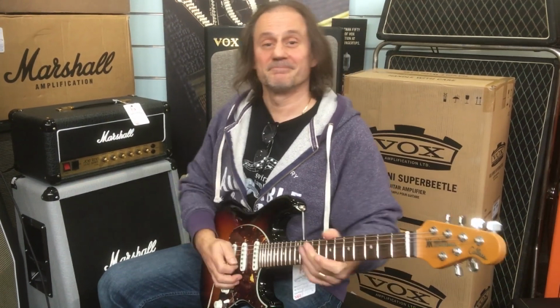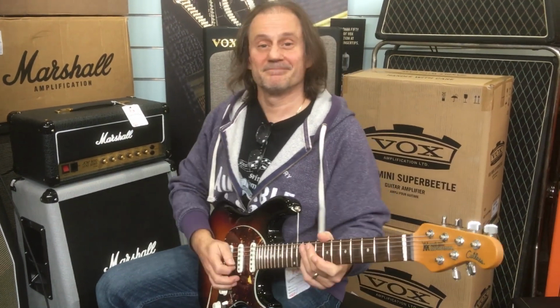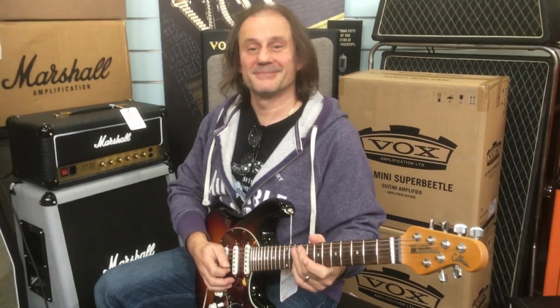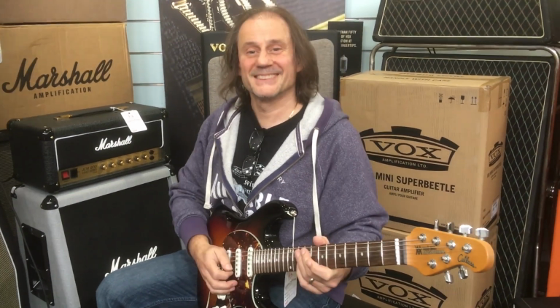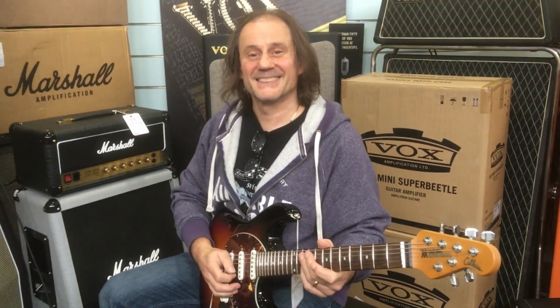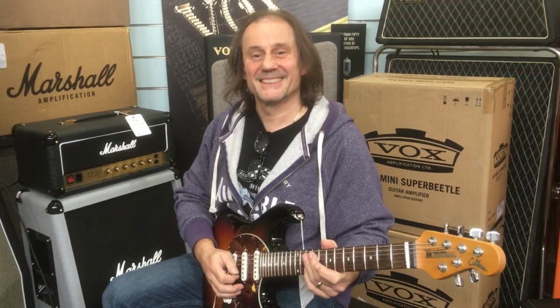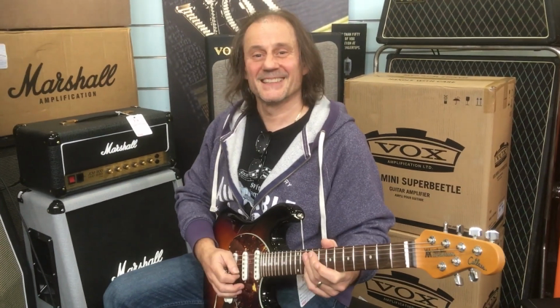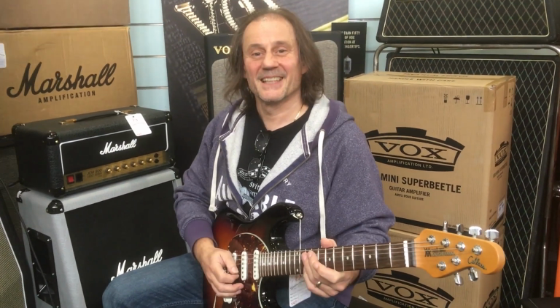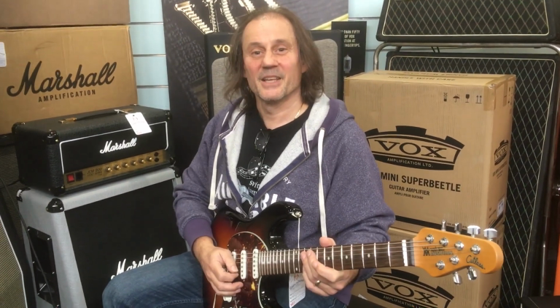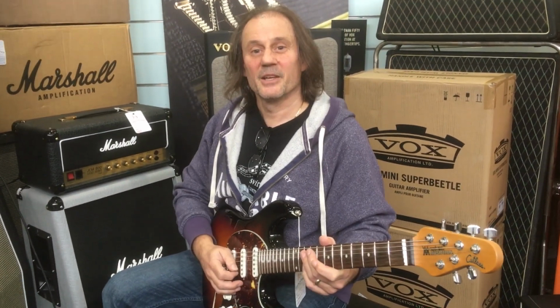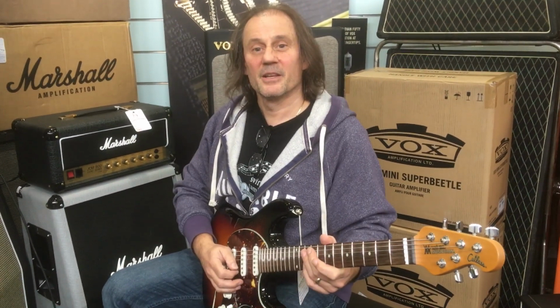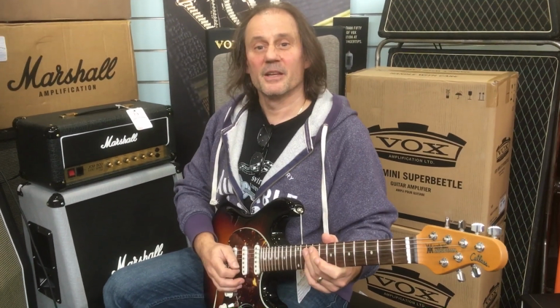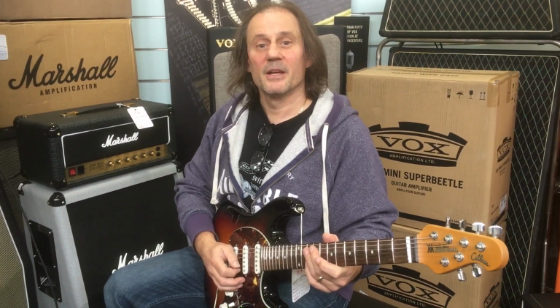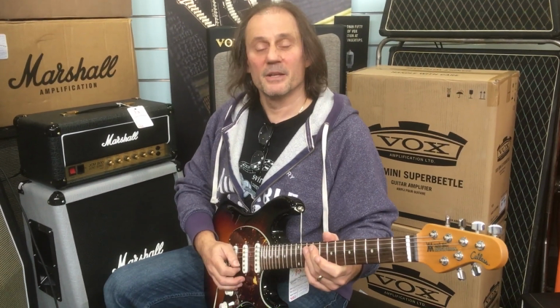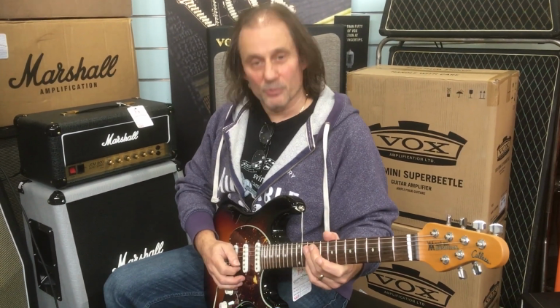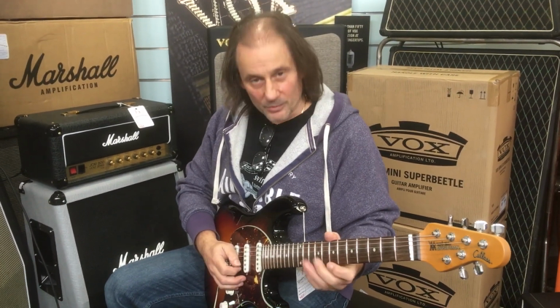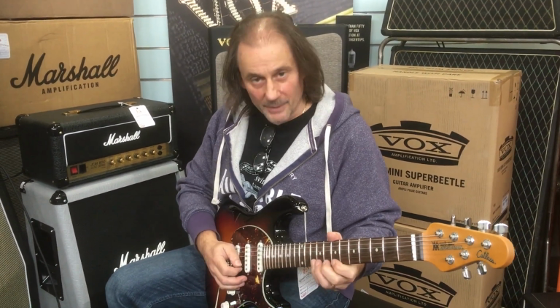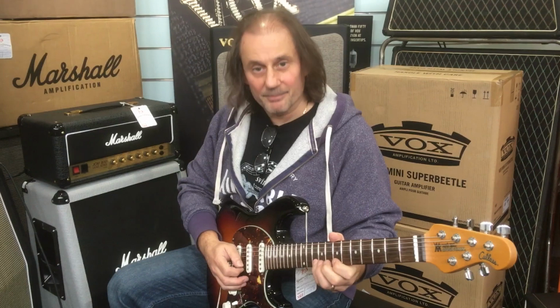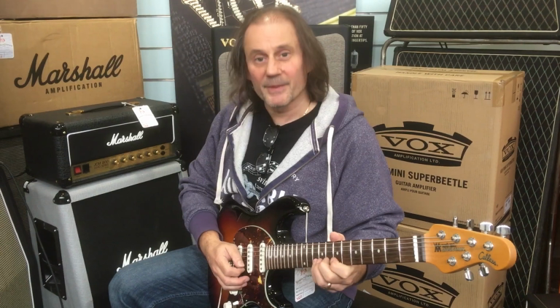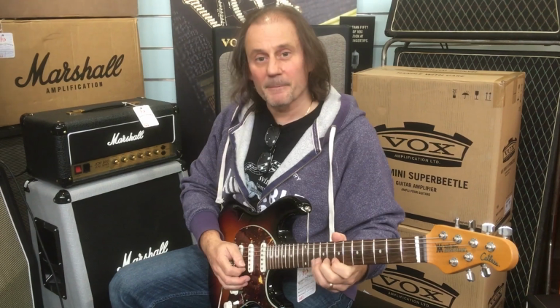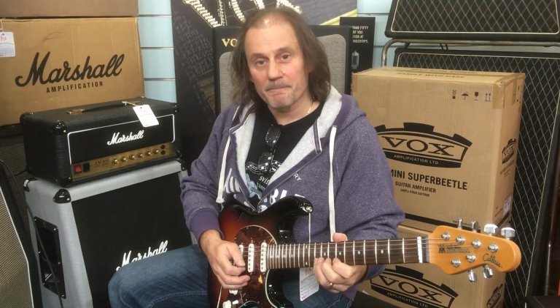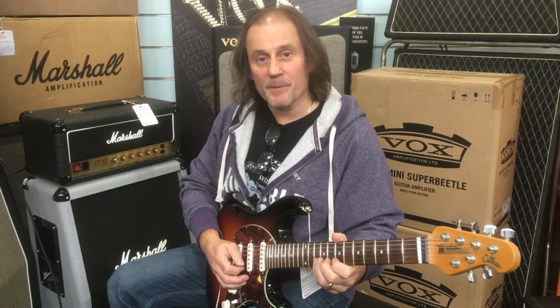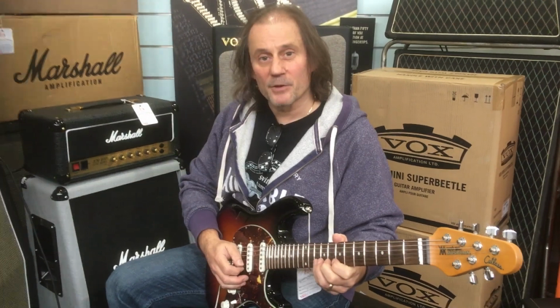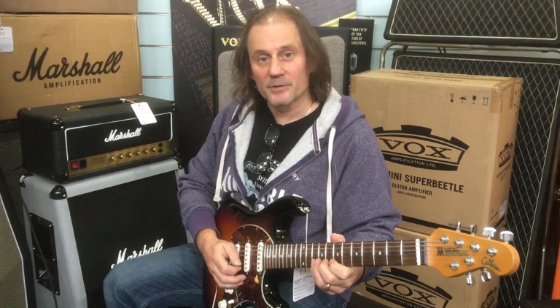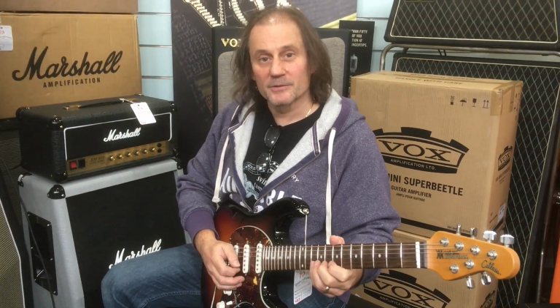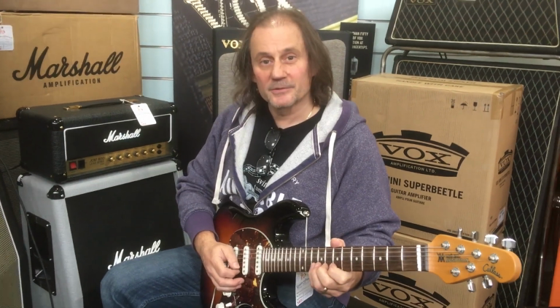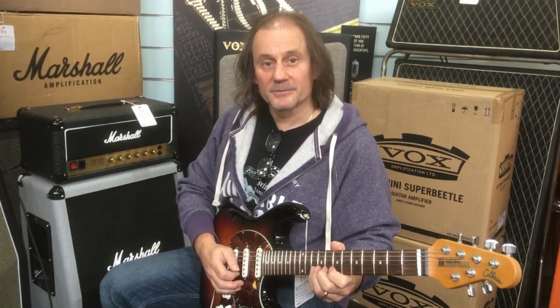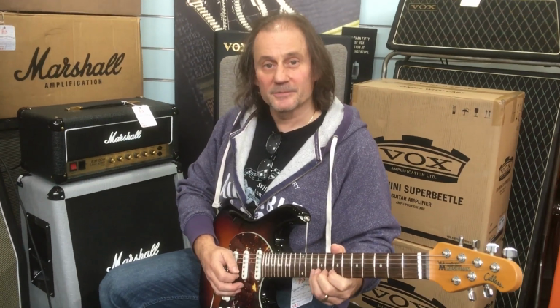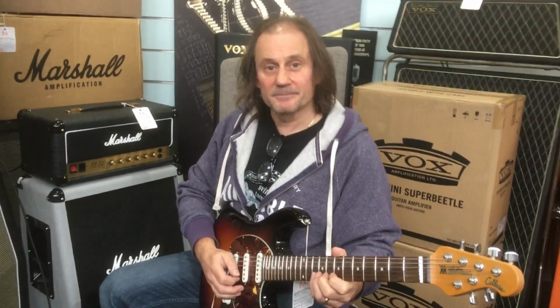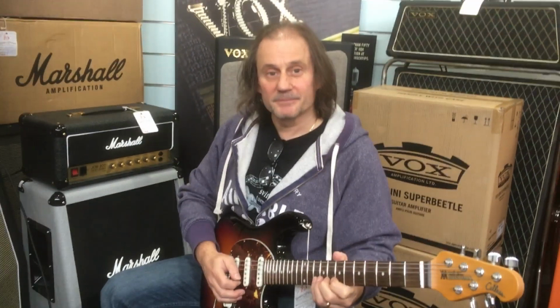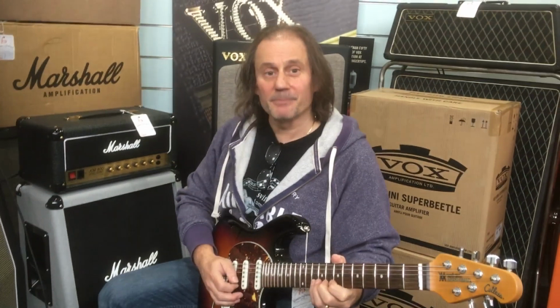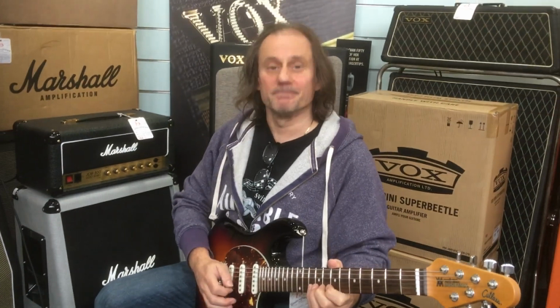A lot depends on which amp you're playing through. Yep, okay, good enough. Thank you, Paul.